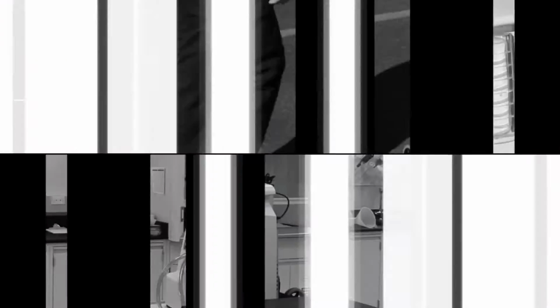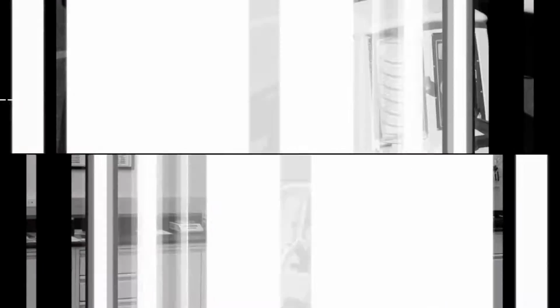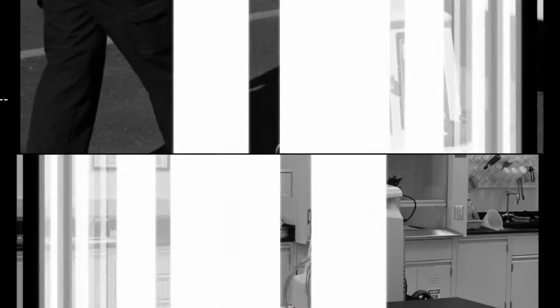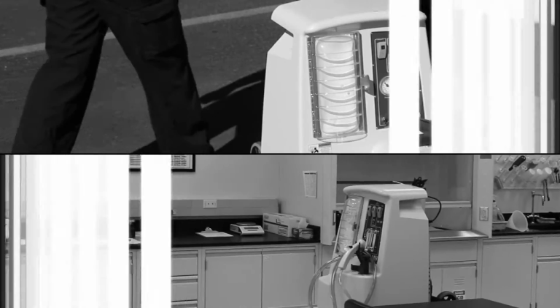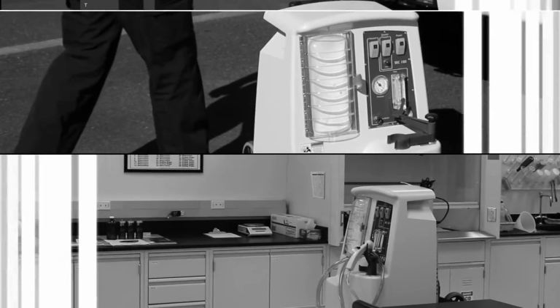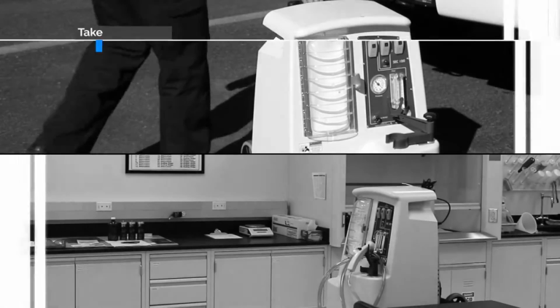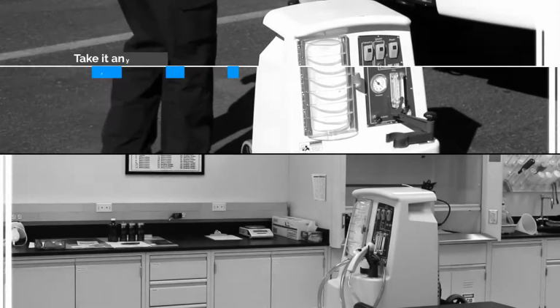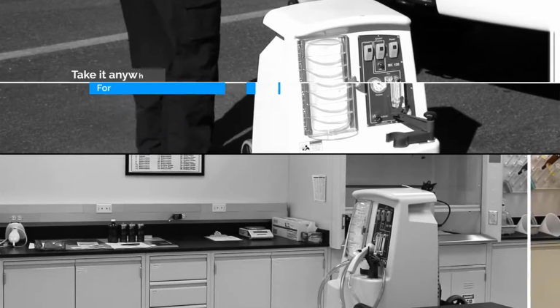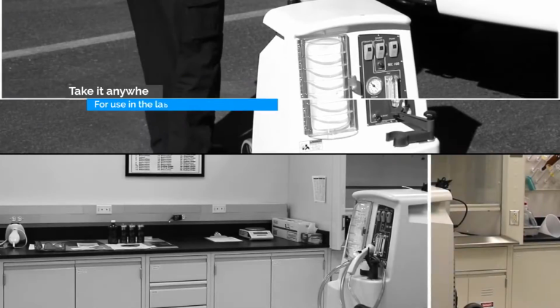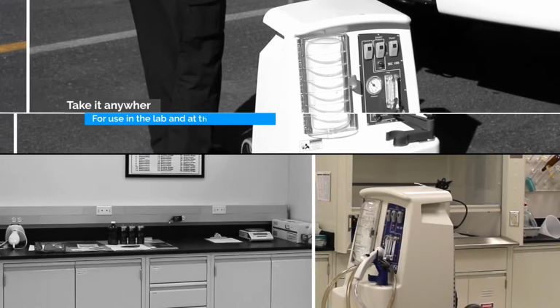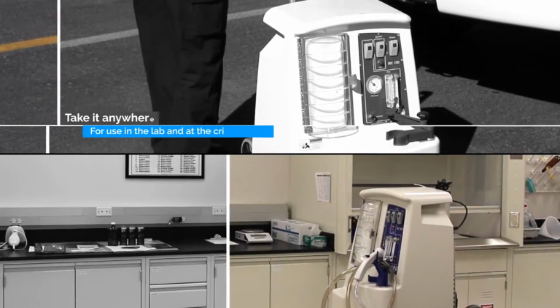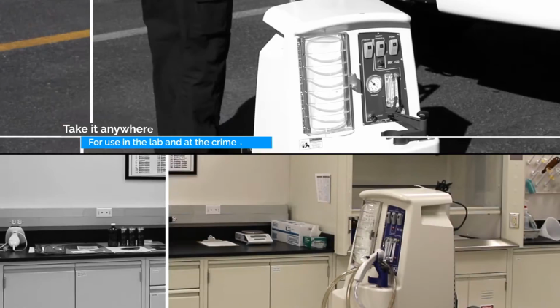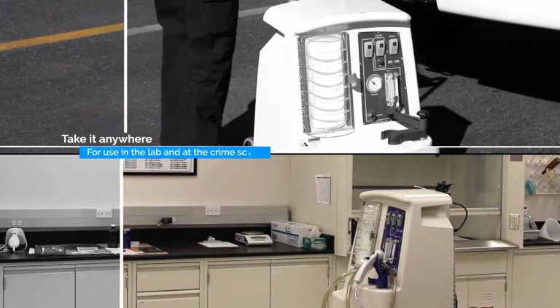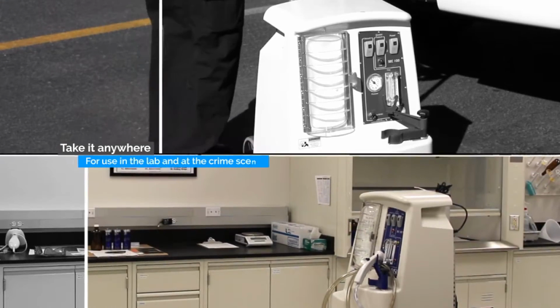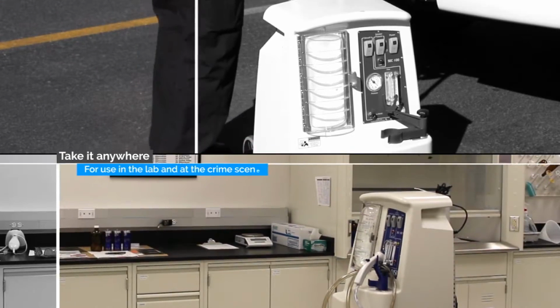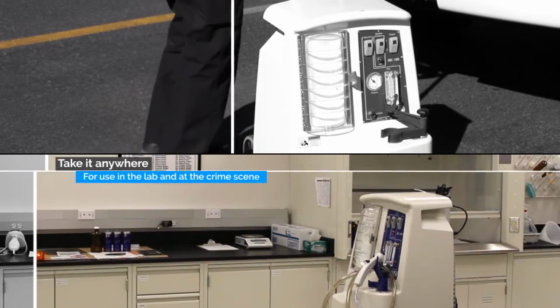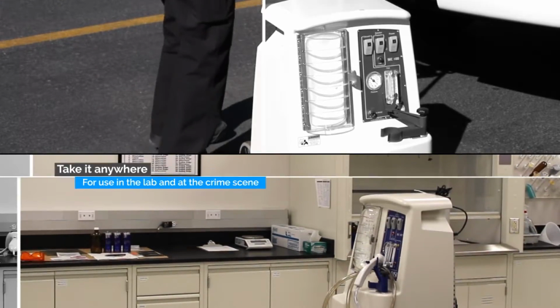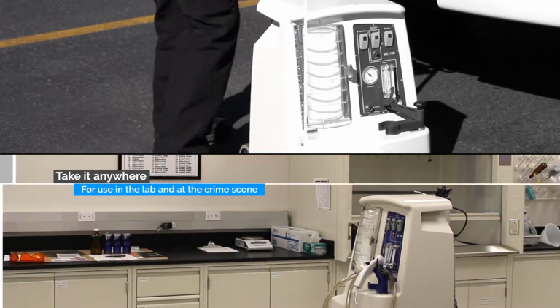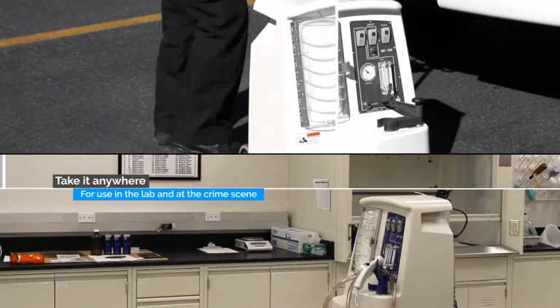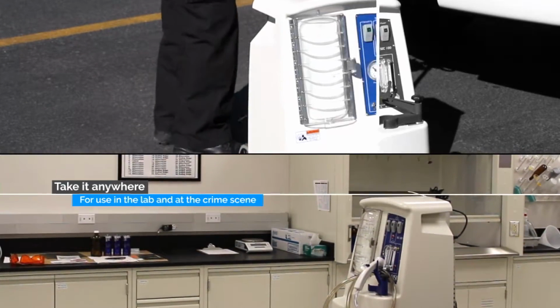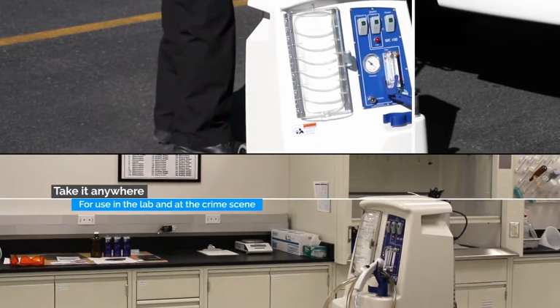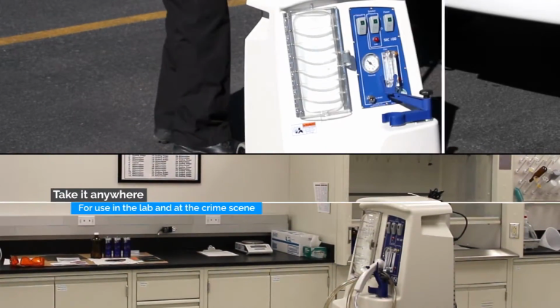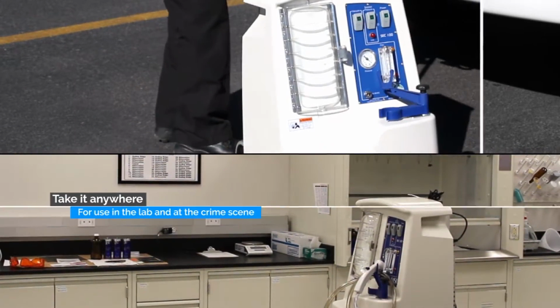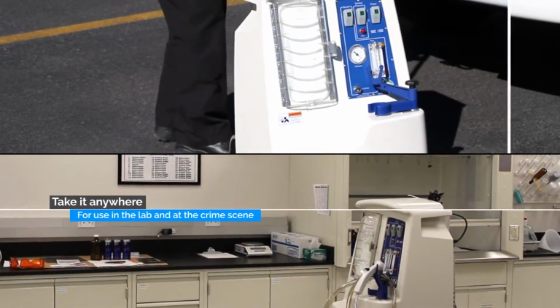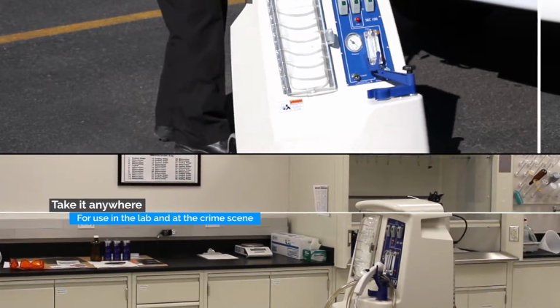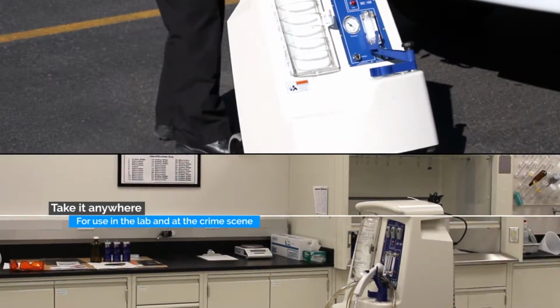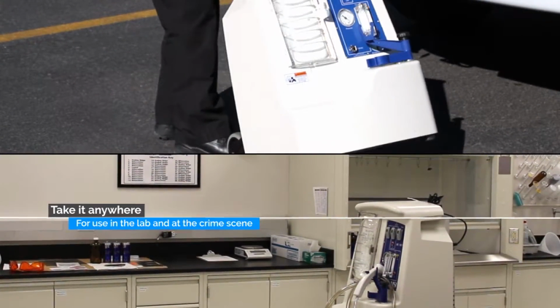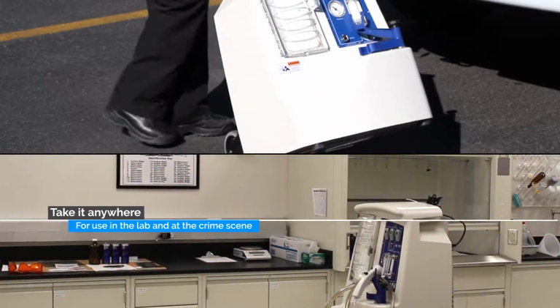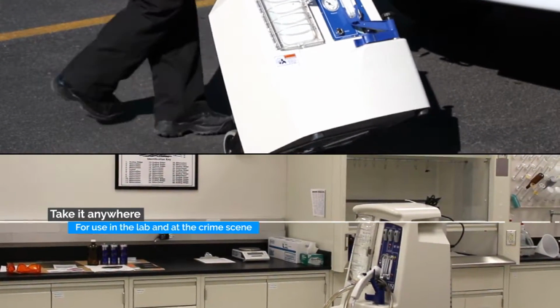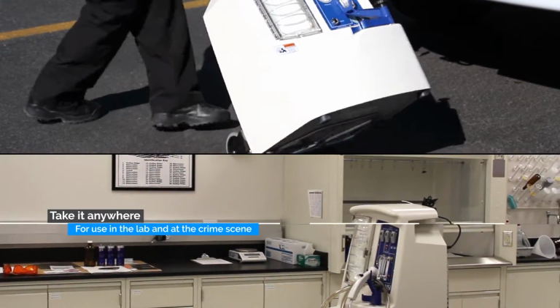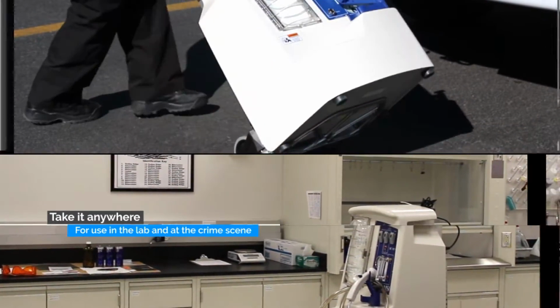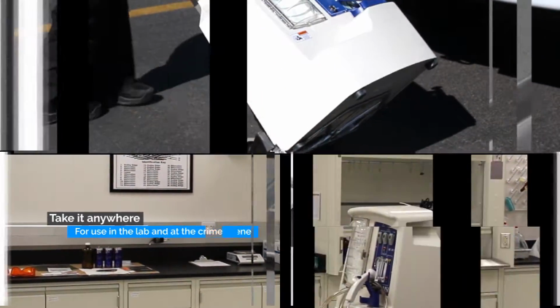Most importantly, it can deliver the best possible DNA sample, either from the crime scene, in a station, or in a lab setting.